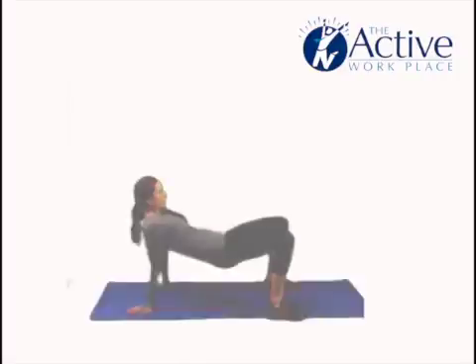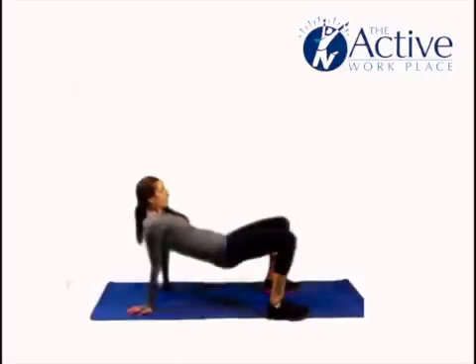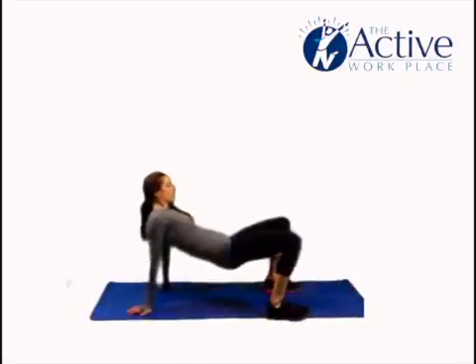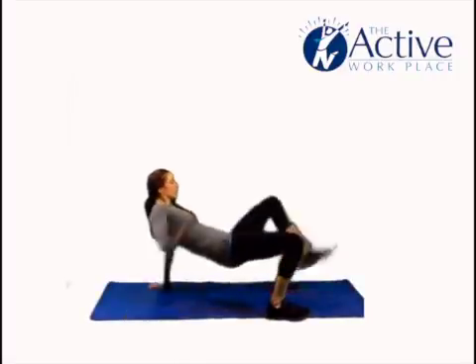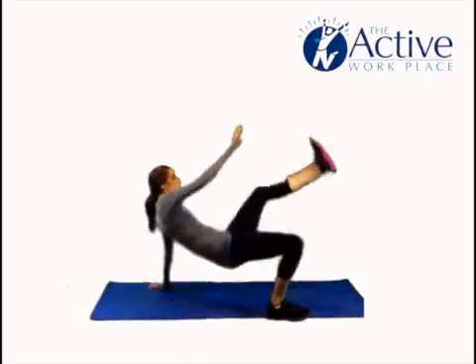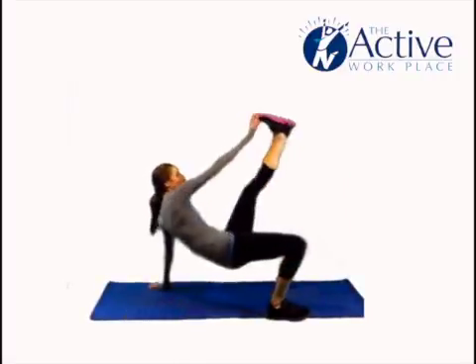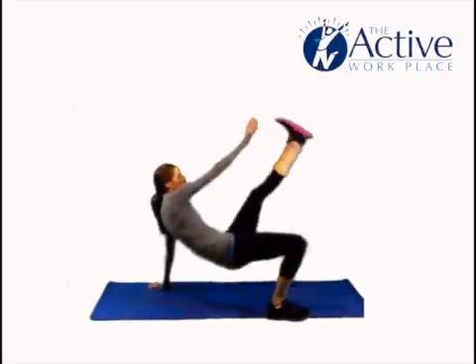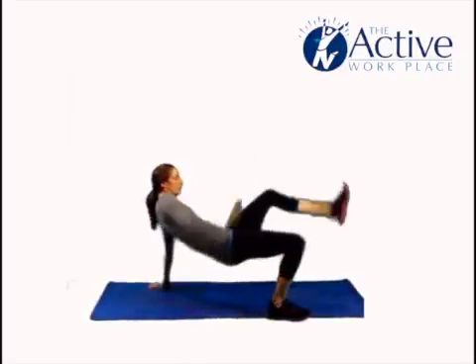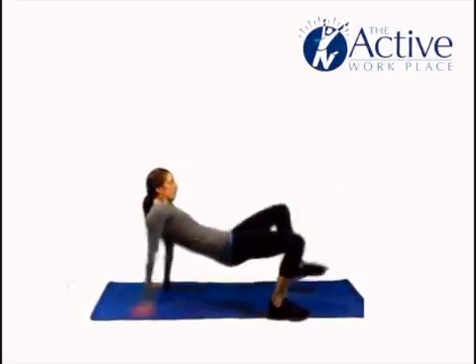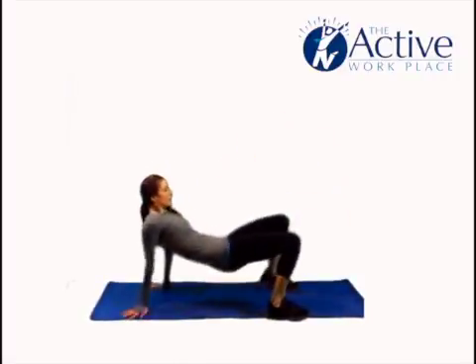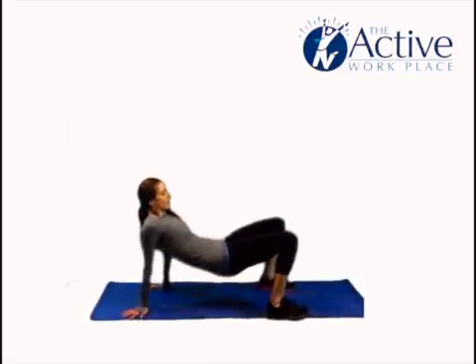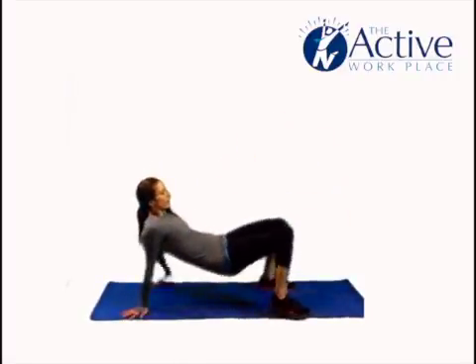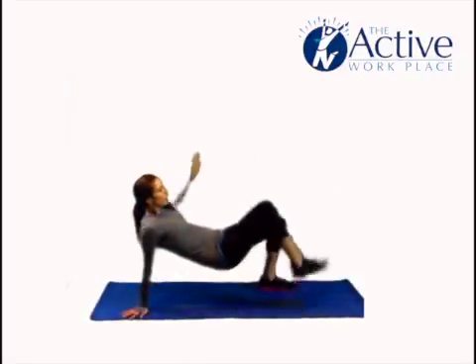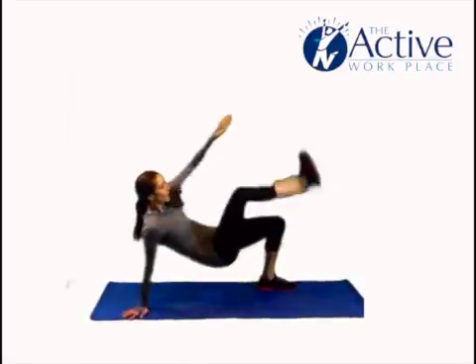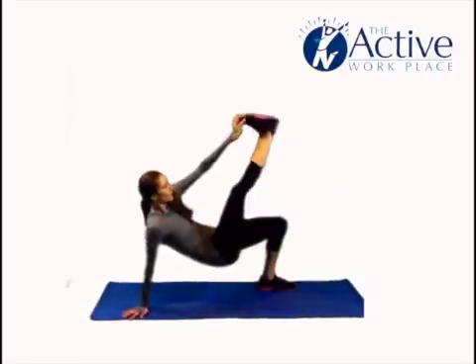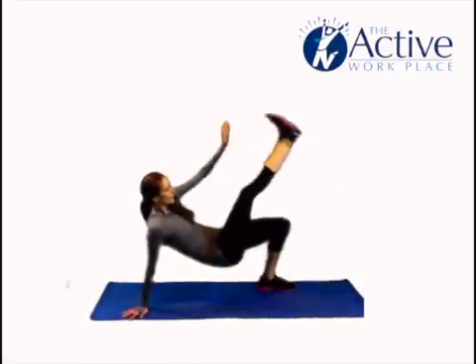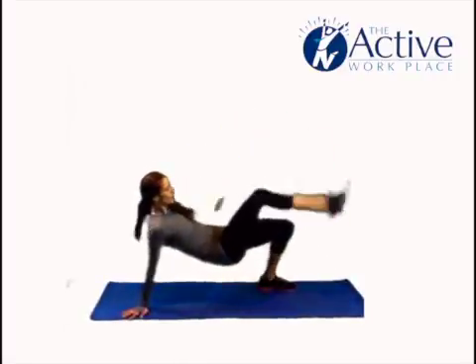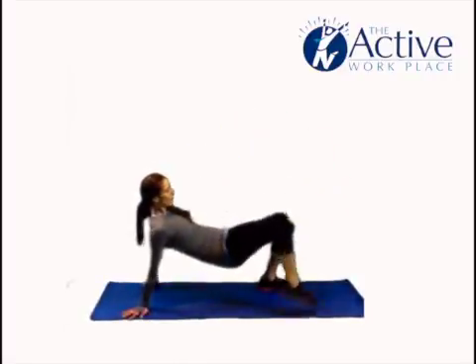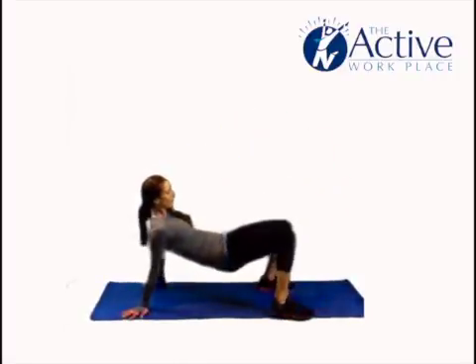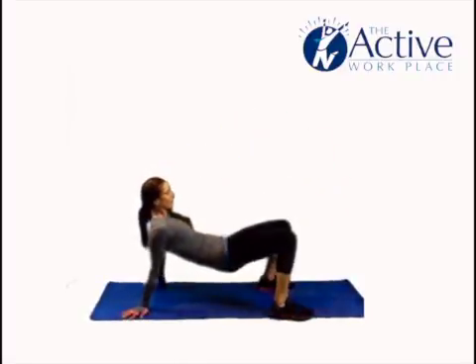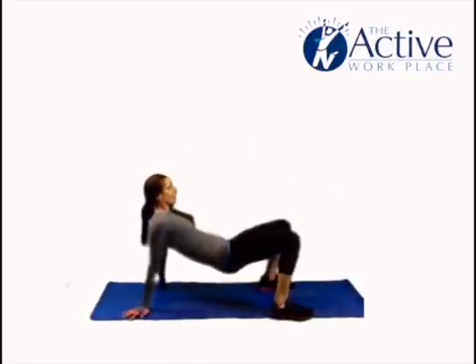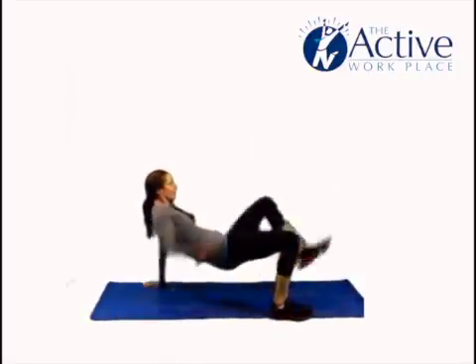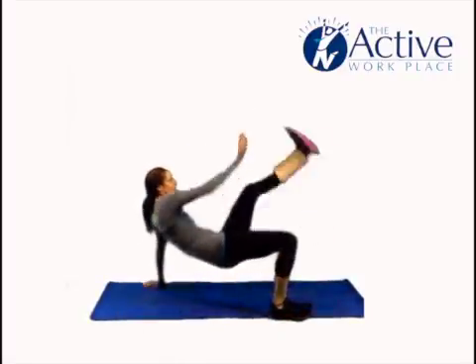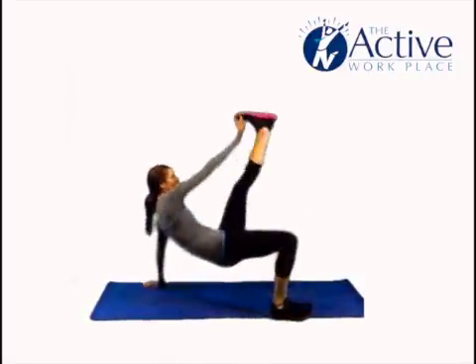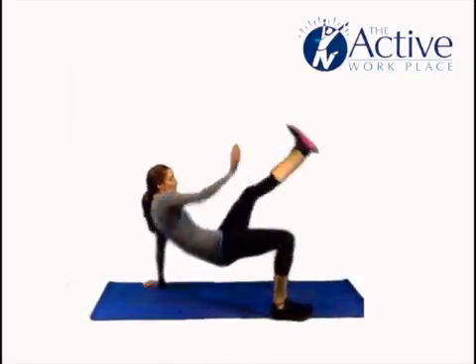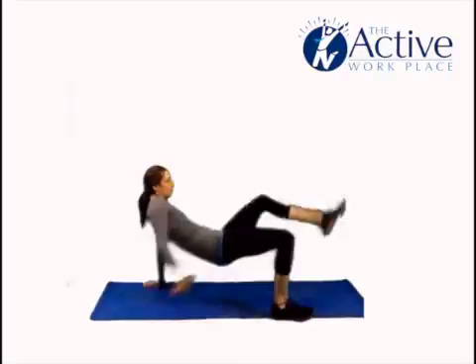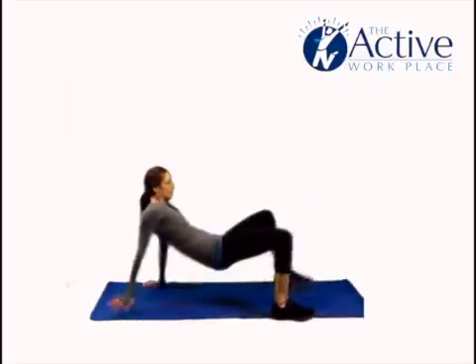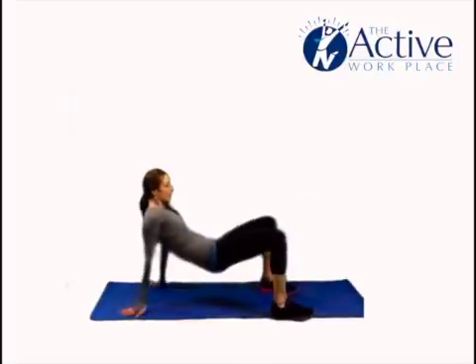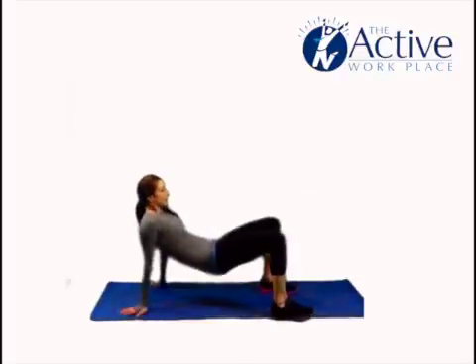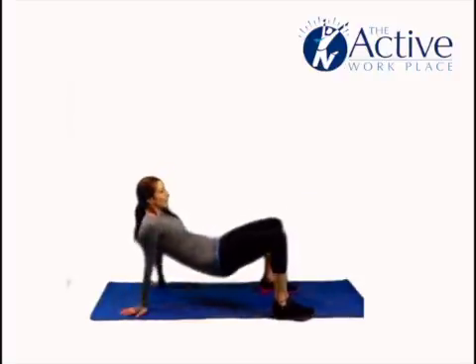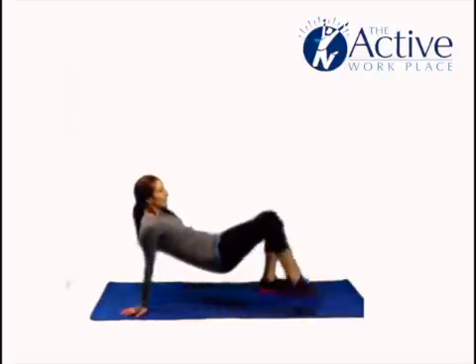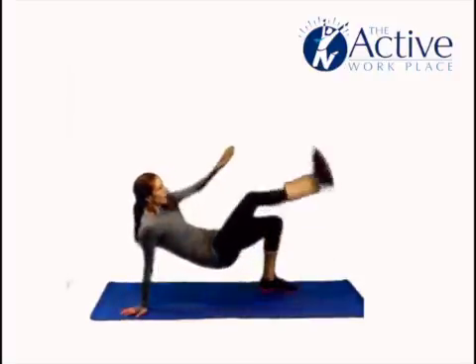Begin in a crab position with your hands below your shoulders, feet flat on the ground, hips up in a bridge position, and chest facing the ceiling.